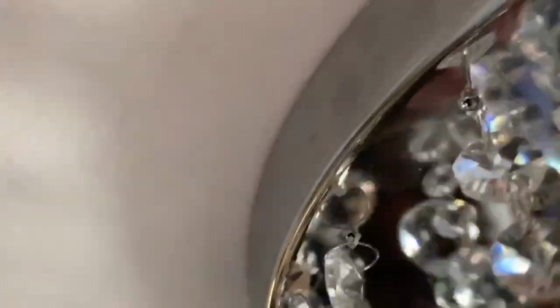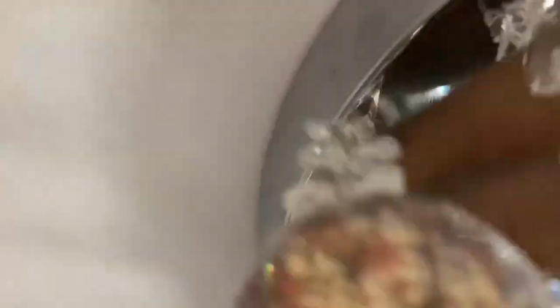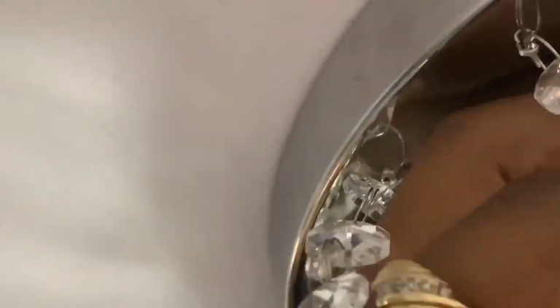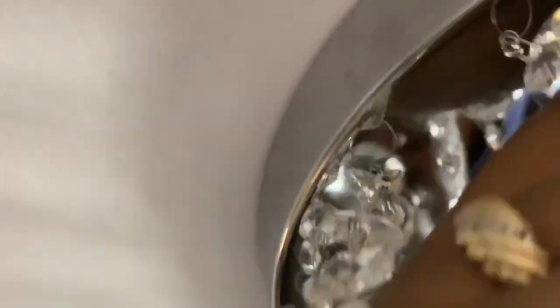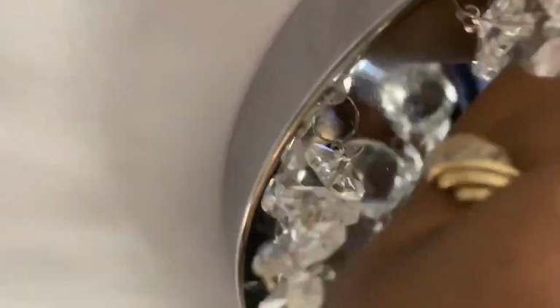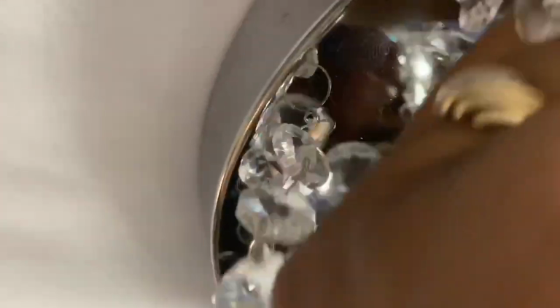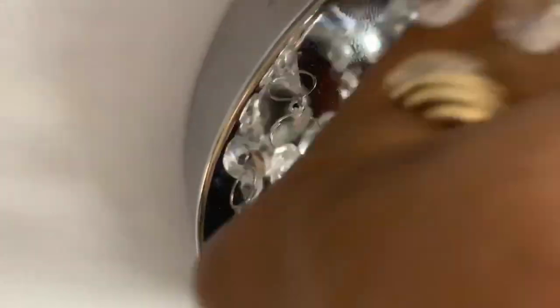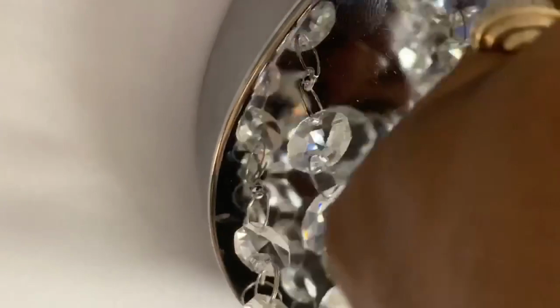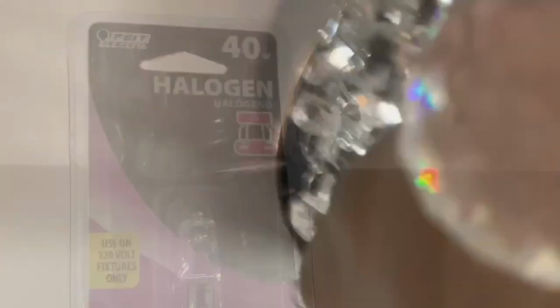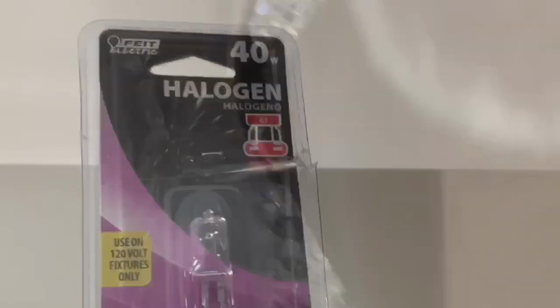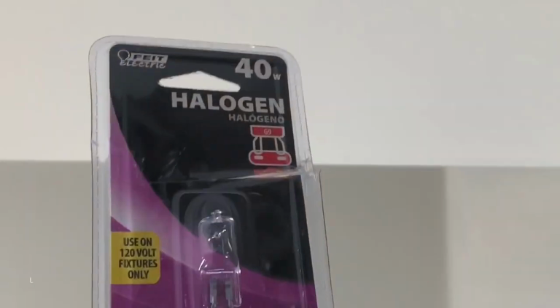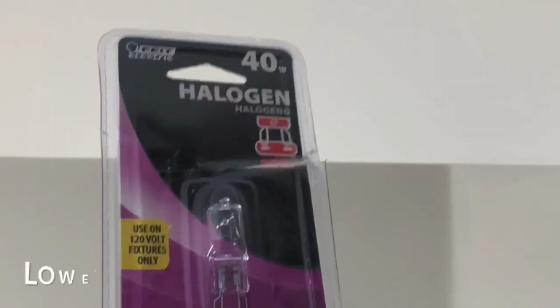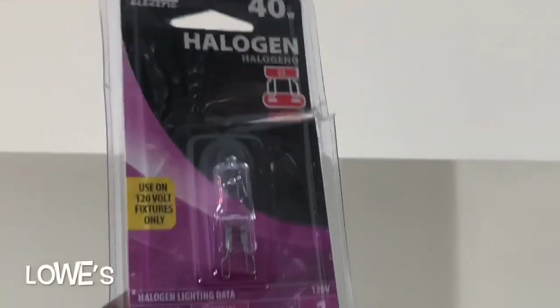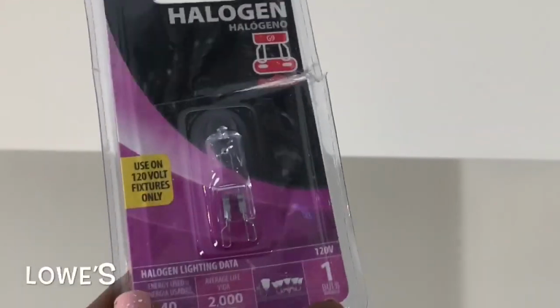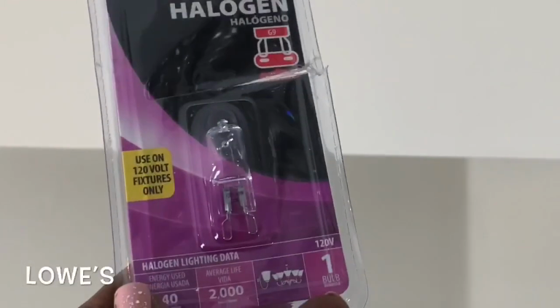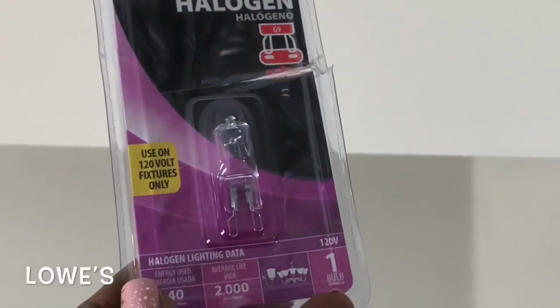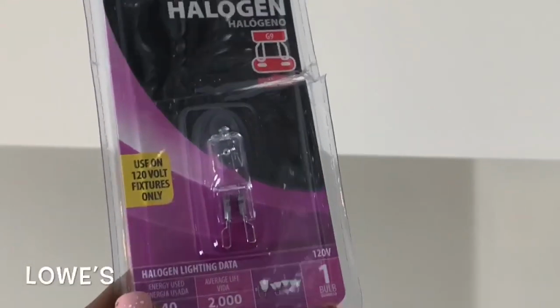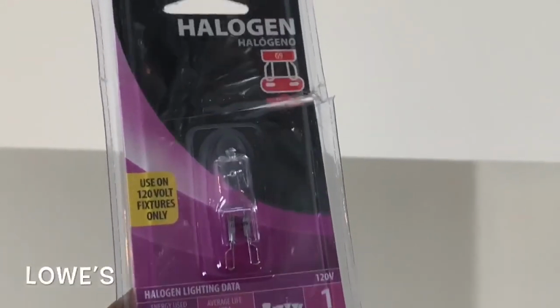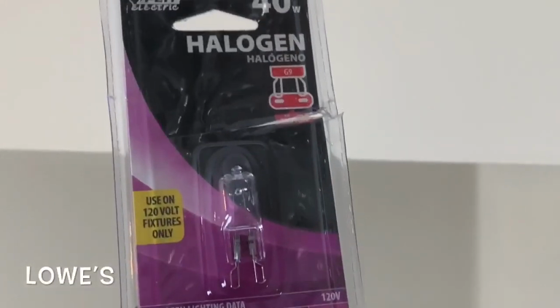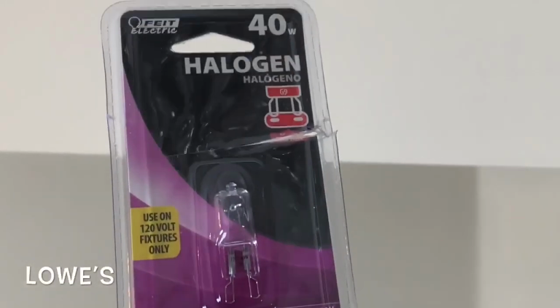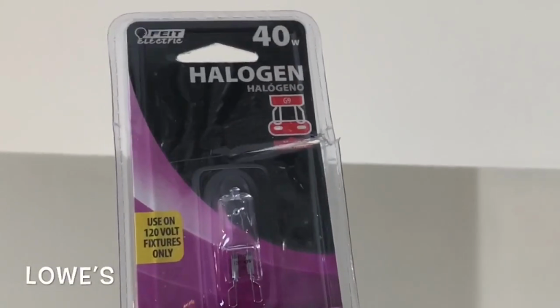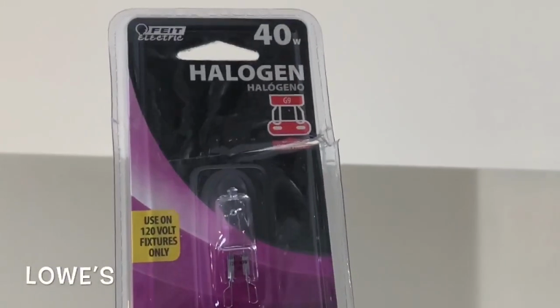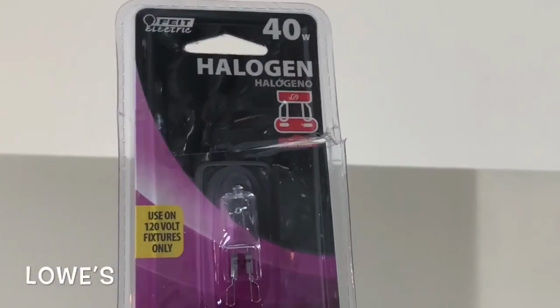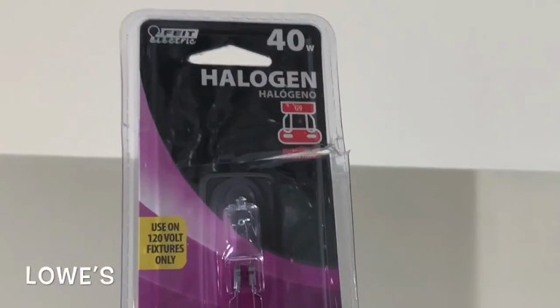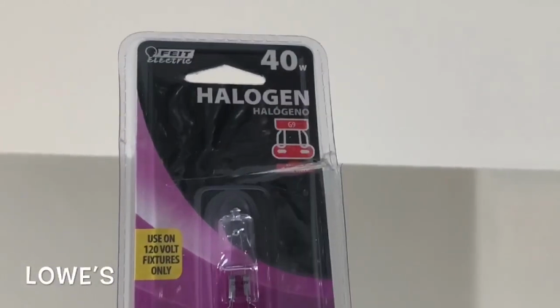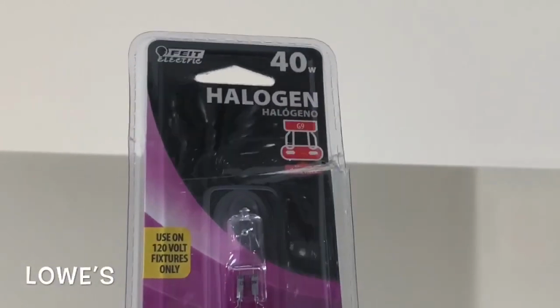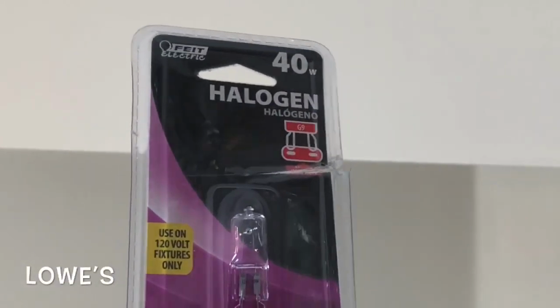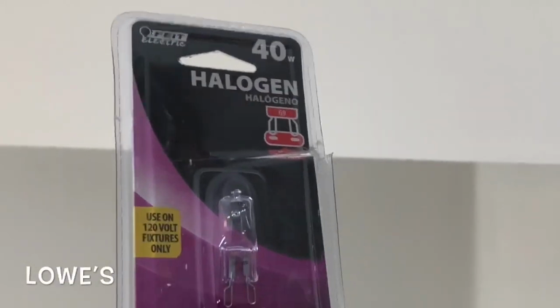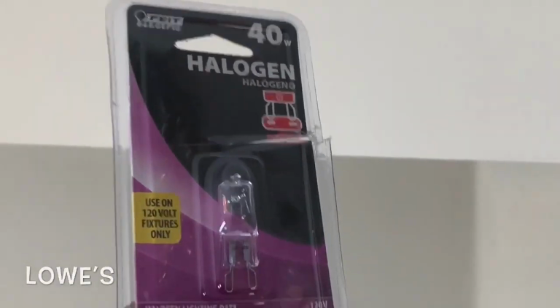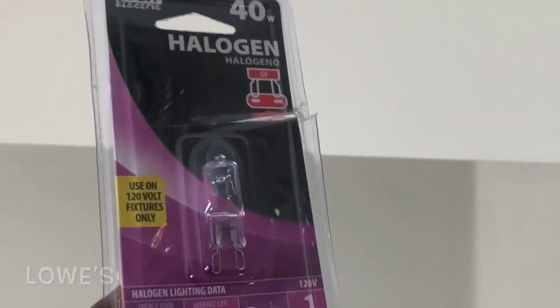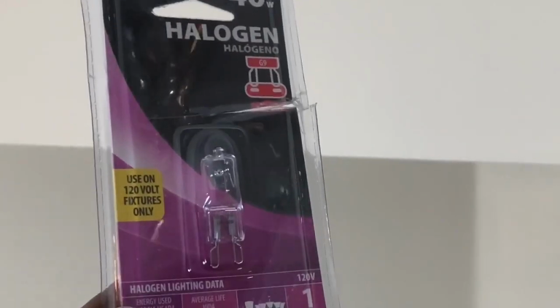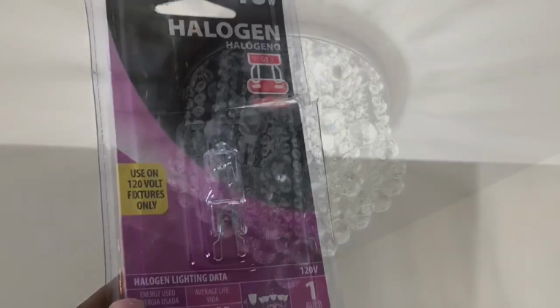The only thing left to do was add my three G9 light bulbs that I purchased from Lowe's, and here's the finished look.